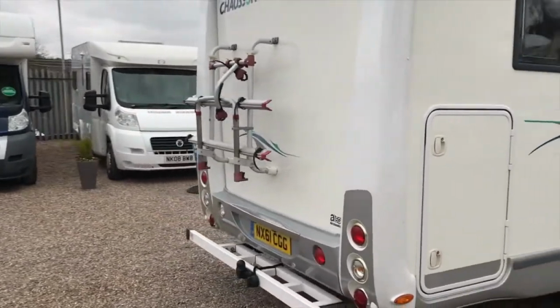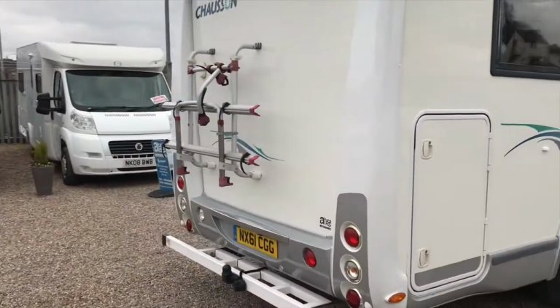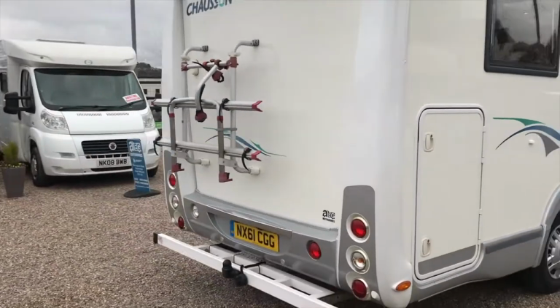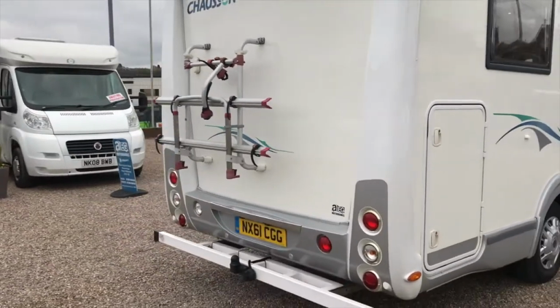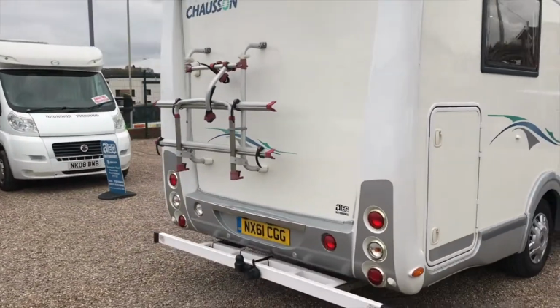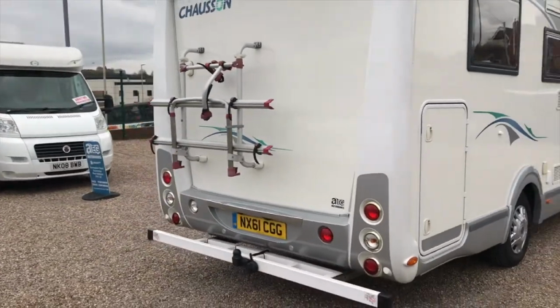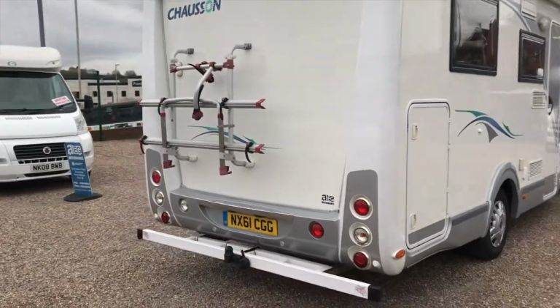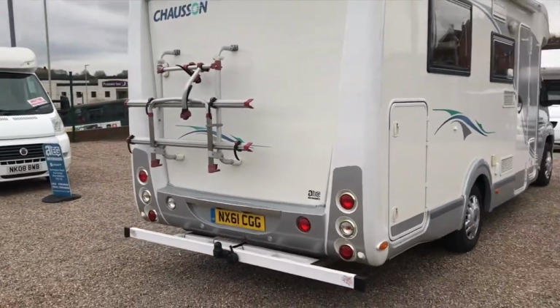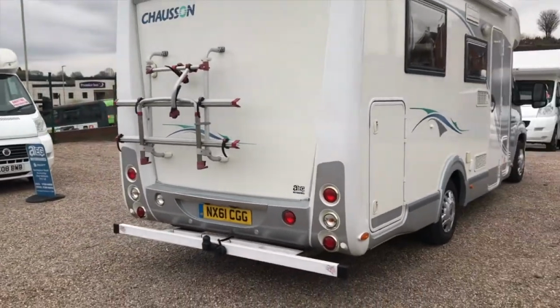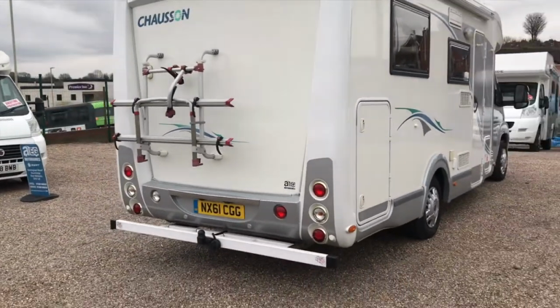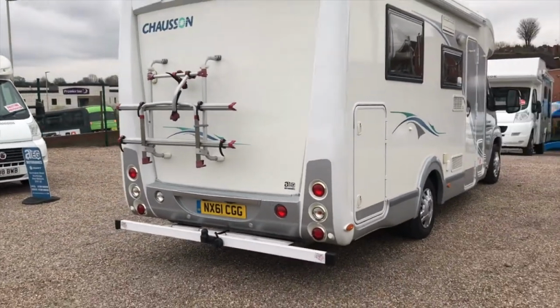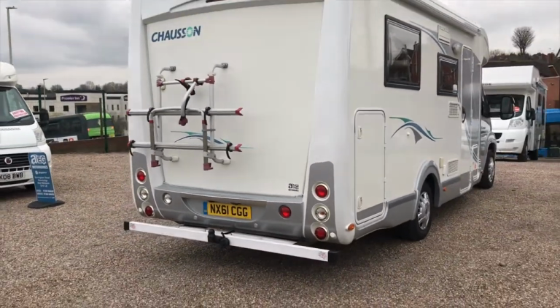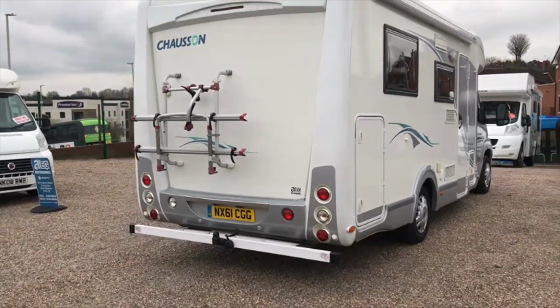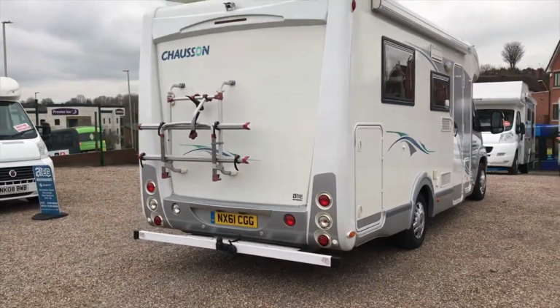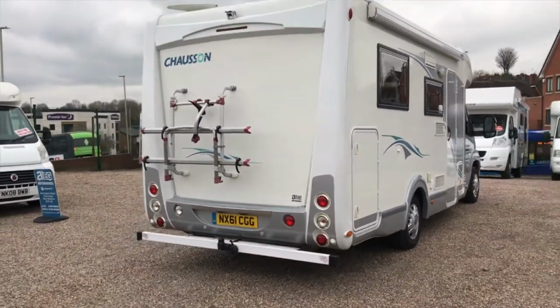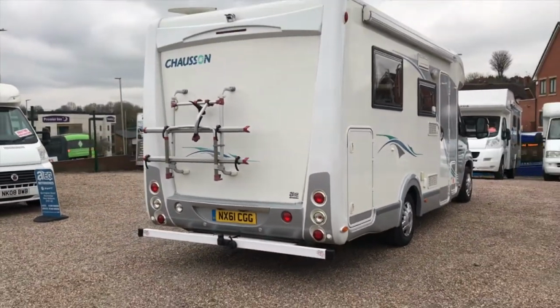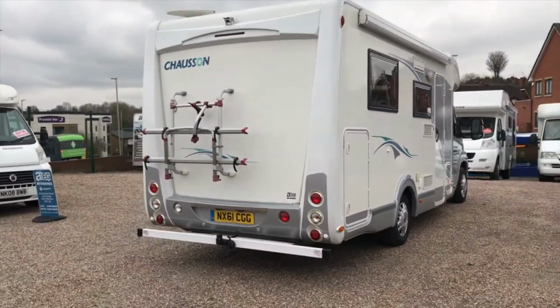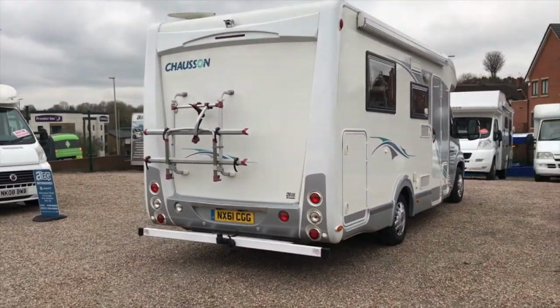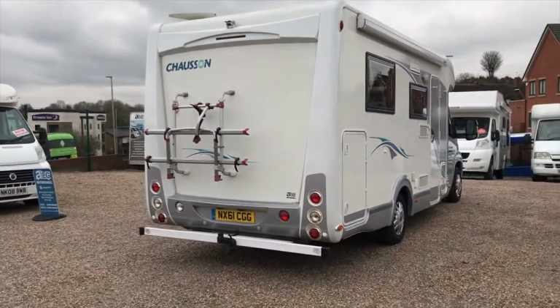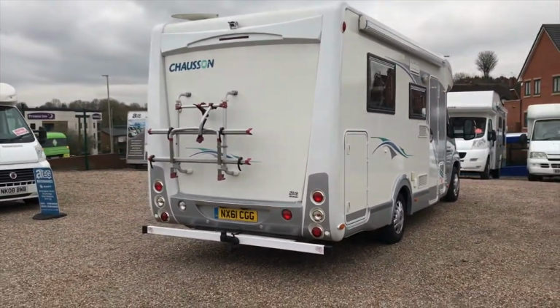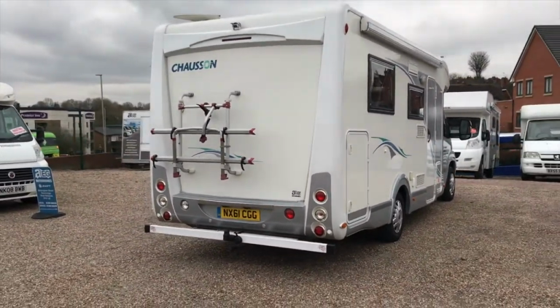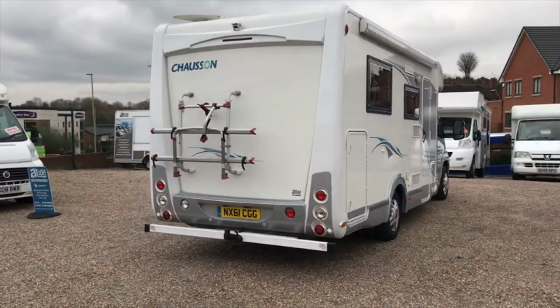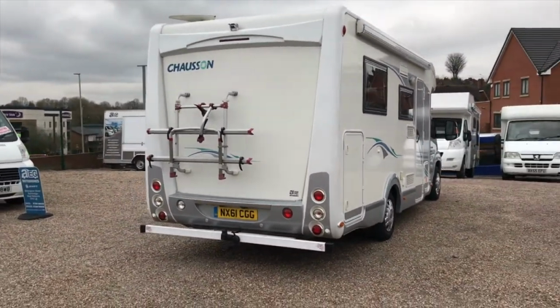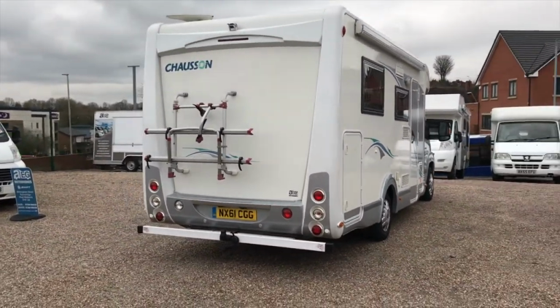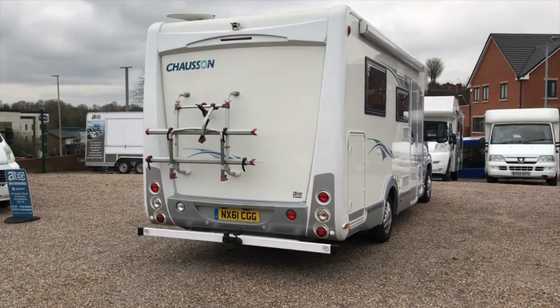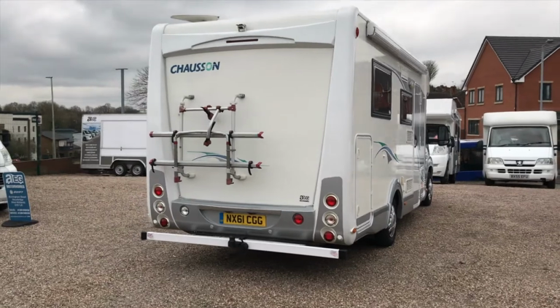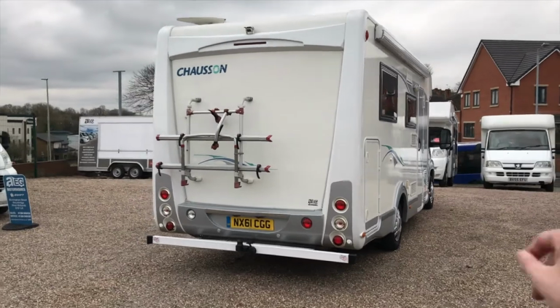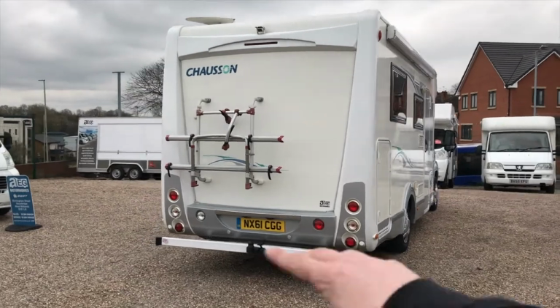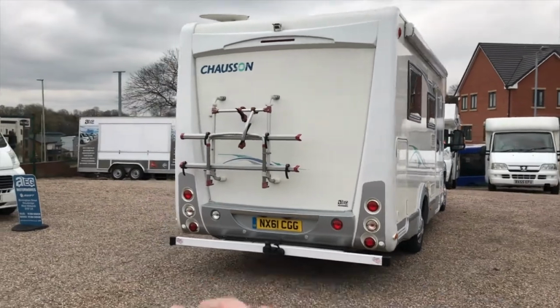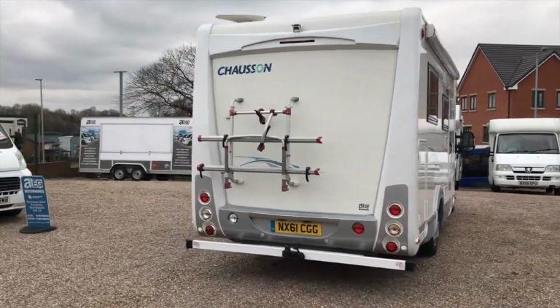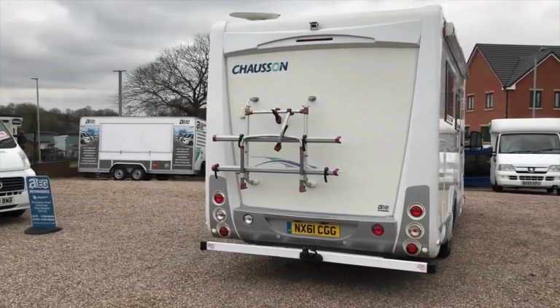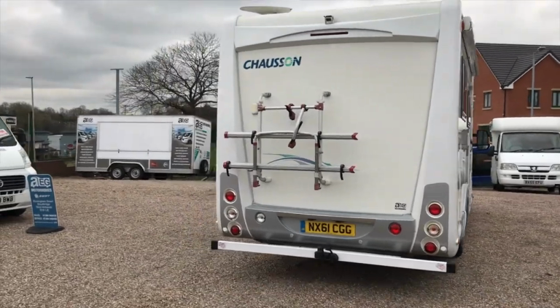There's also a garage on this motorhome — having a garage means the inside won't be cluttered. There's also a bike rack on the back.